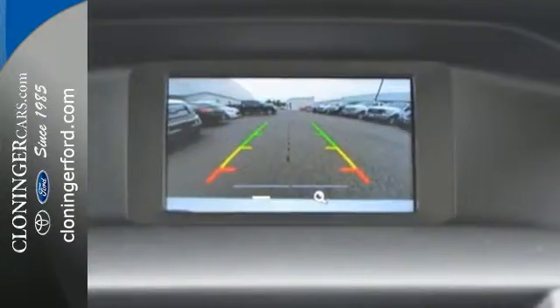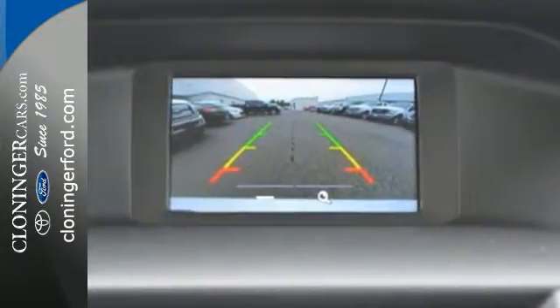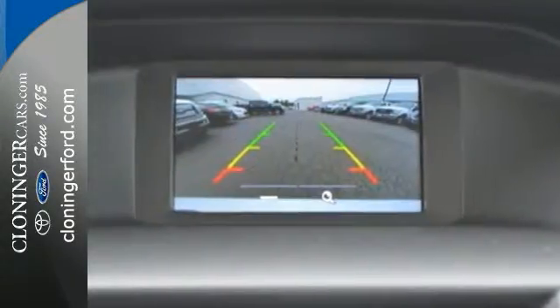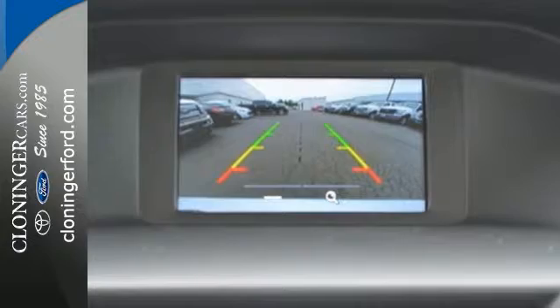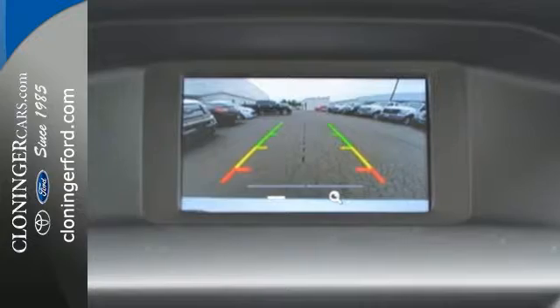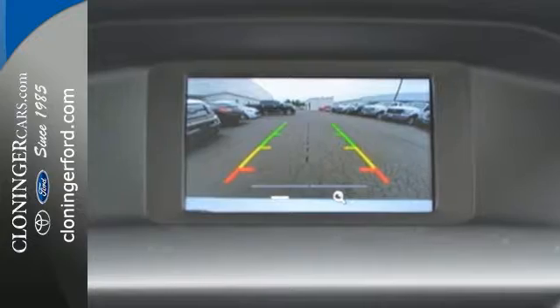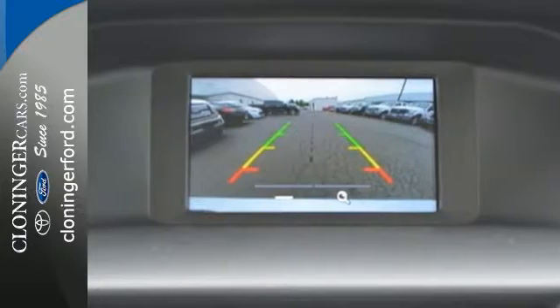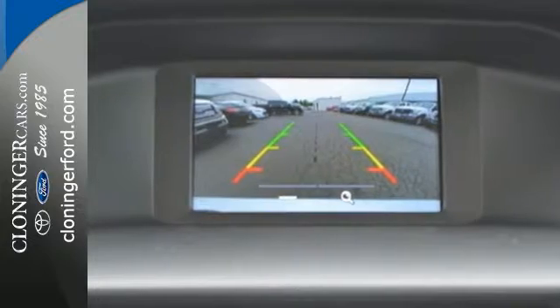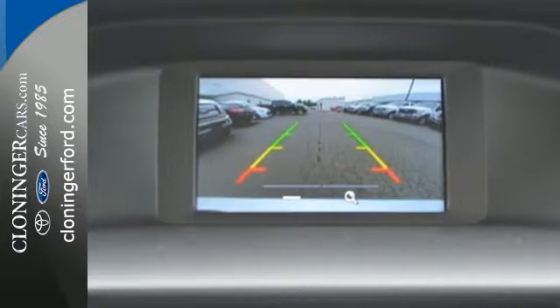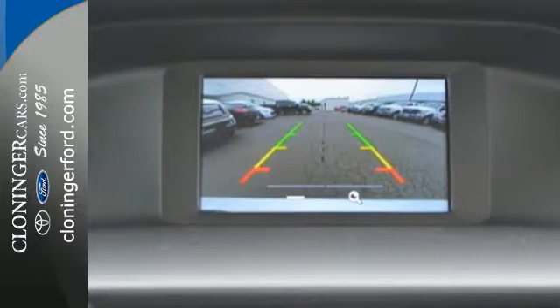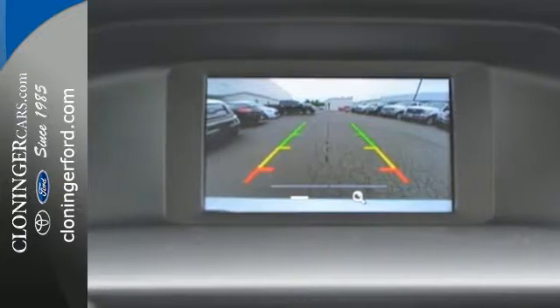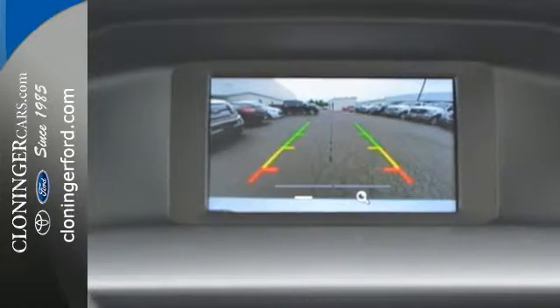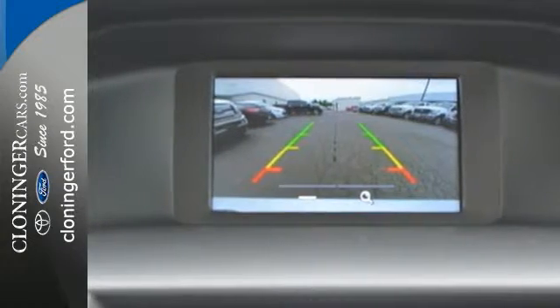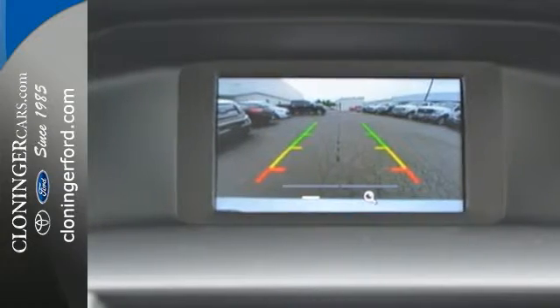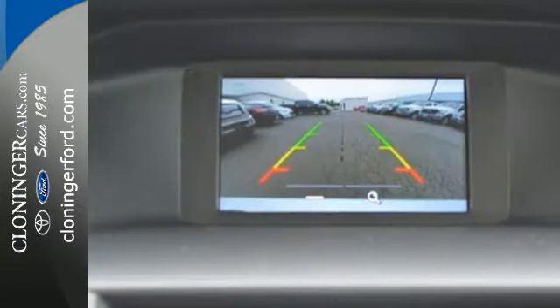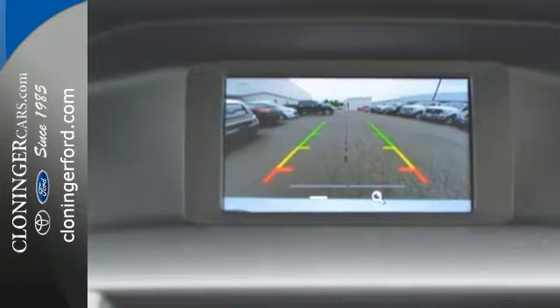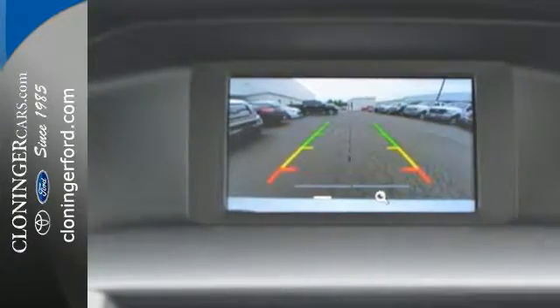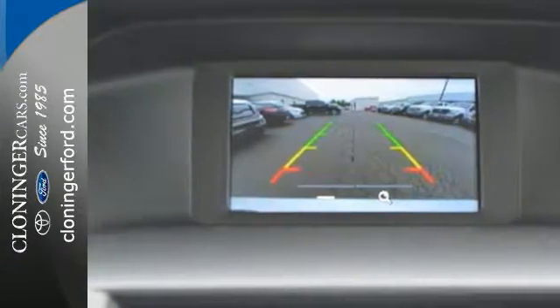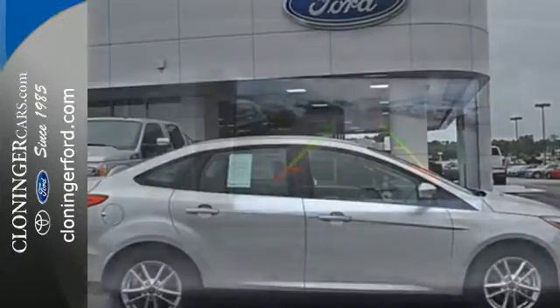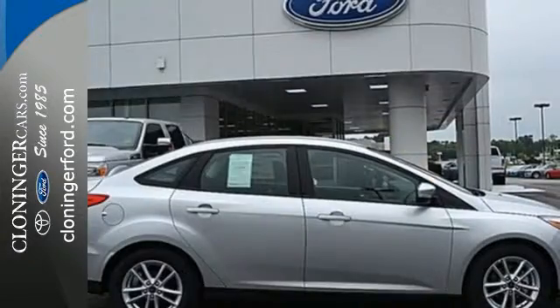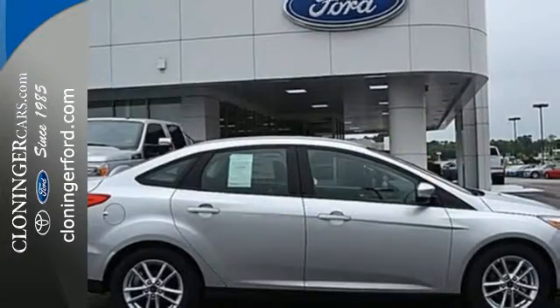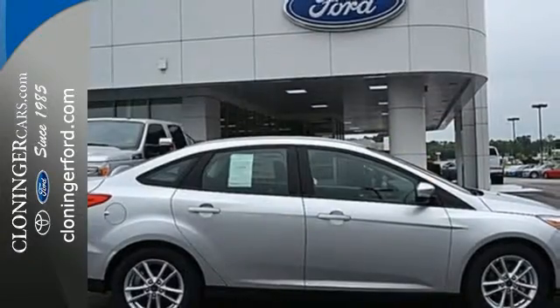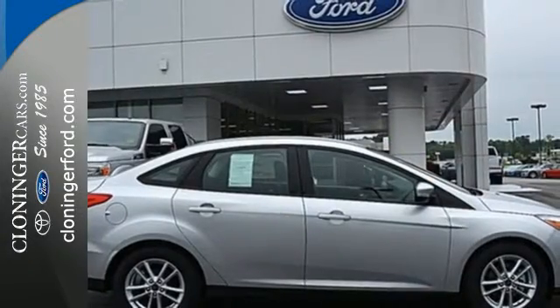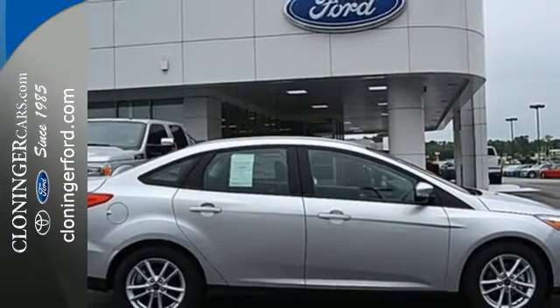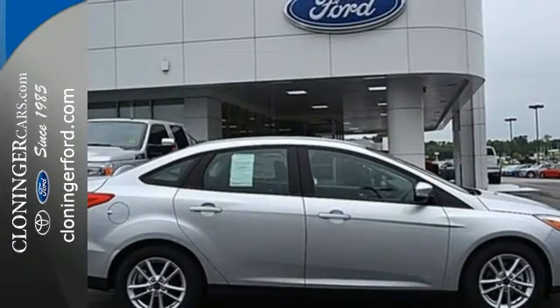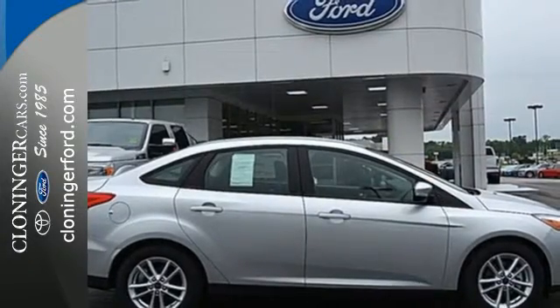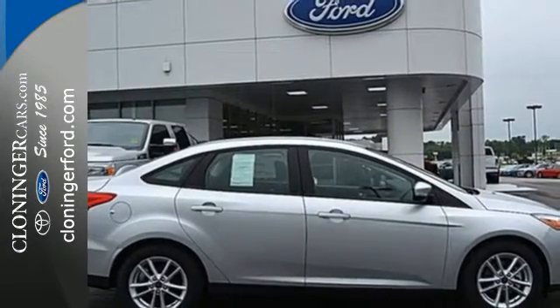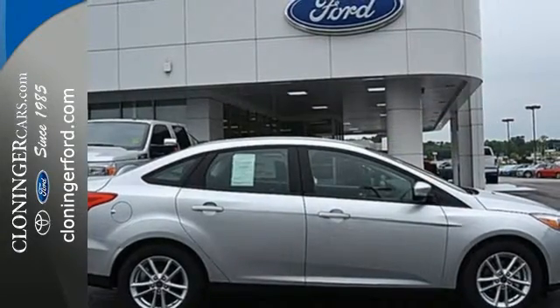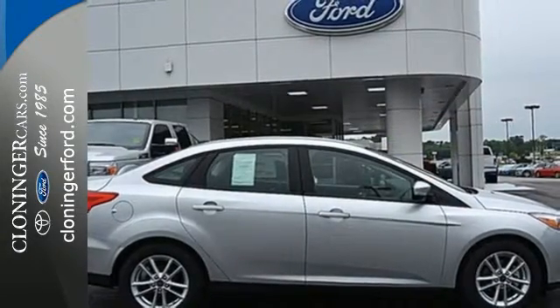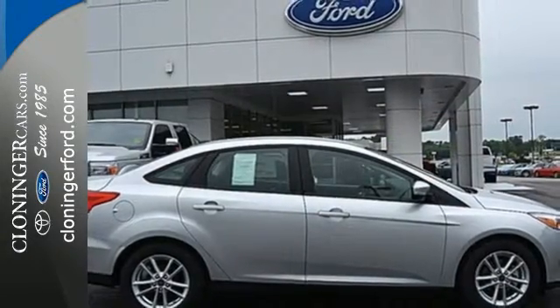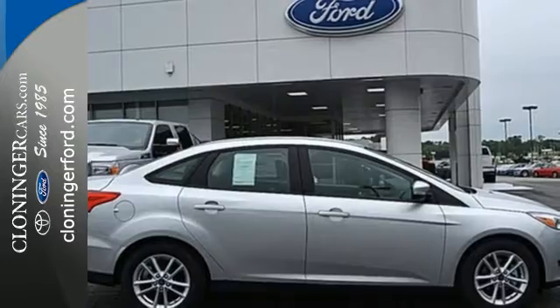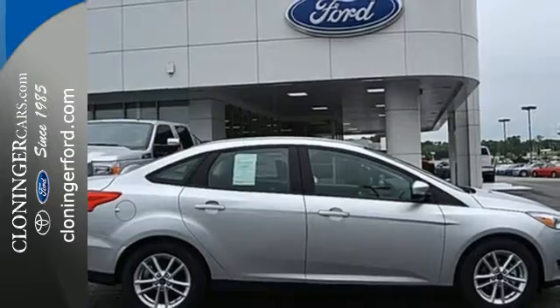And rear-view camera. This is where energy, economy, and style converge. See it for yourself today.